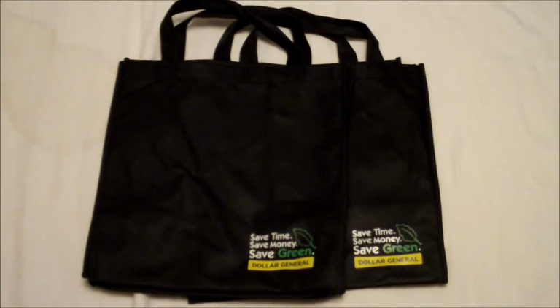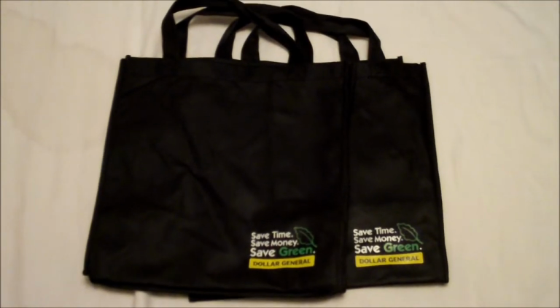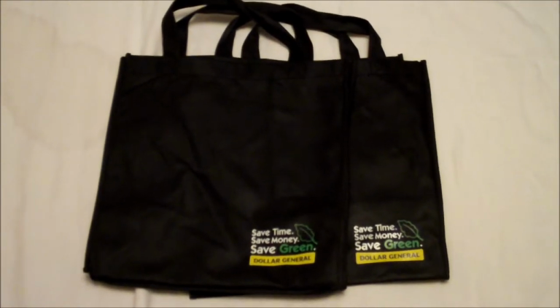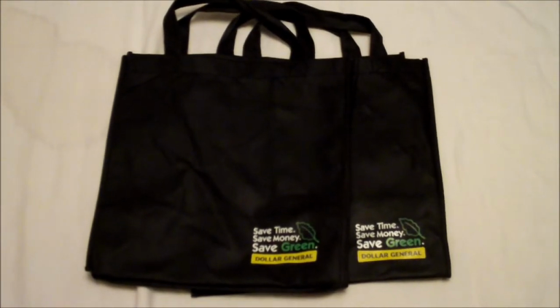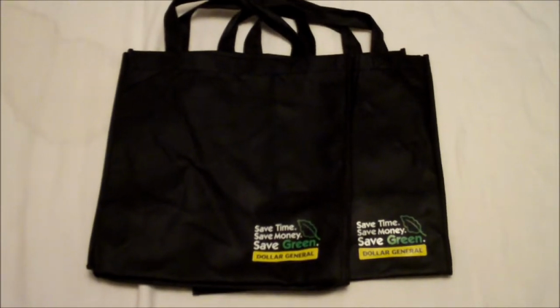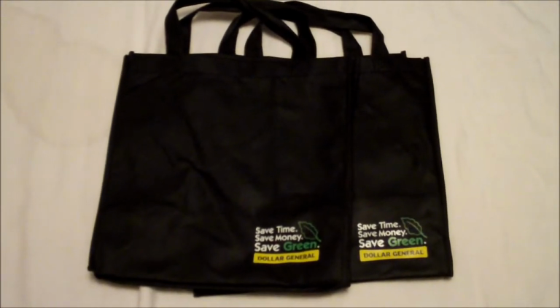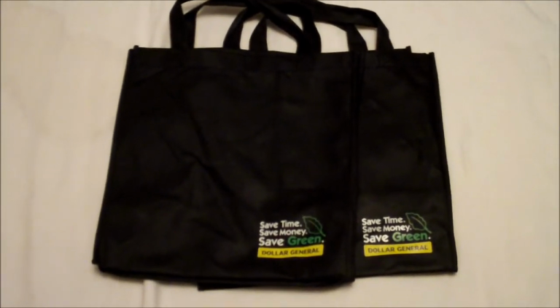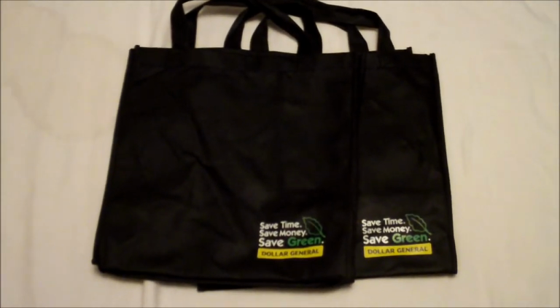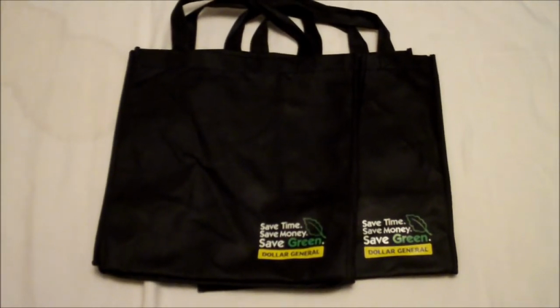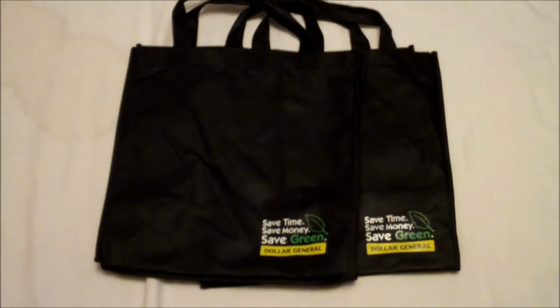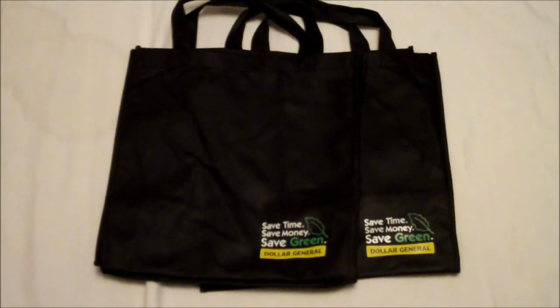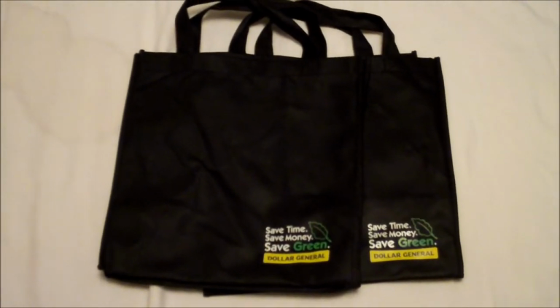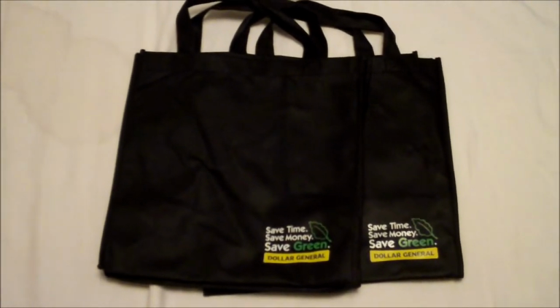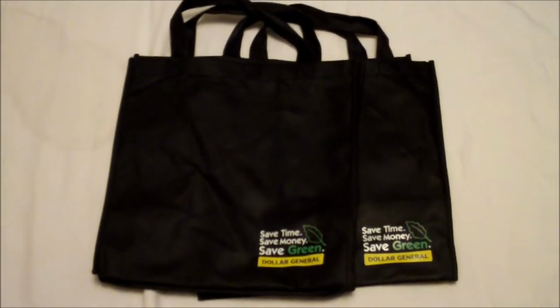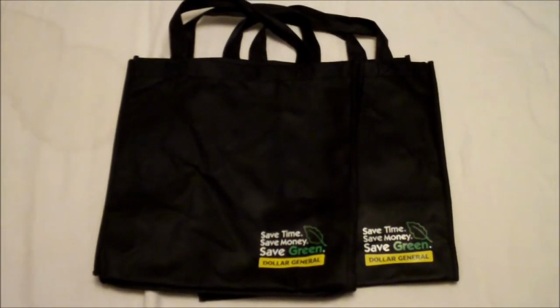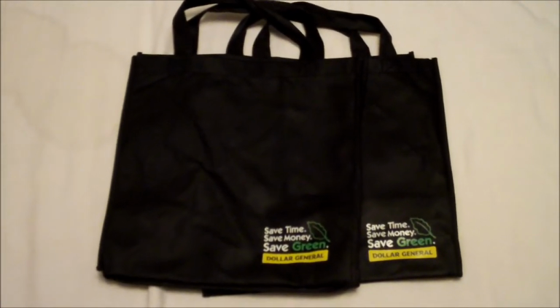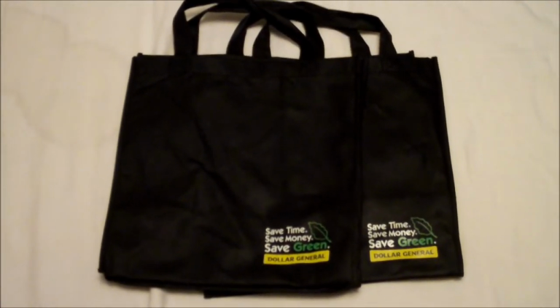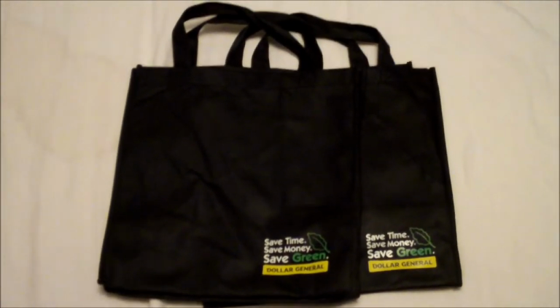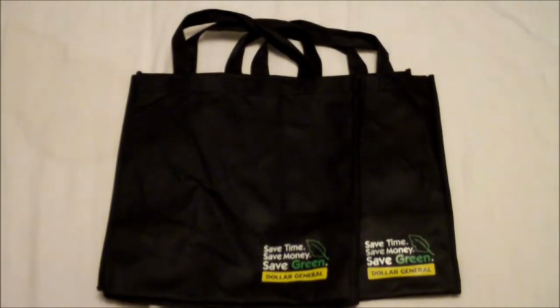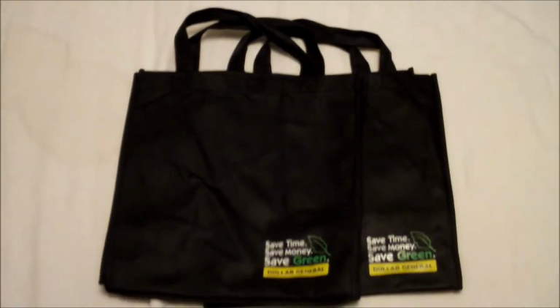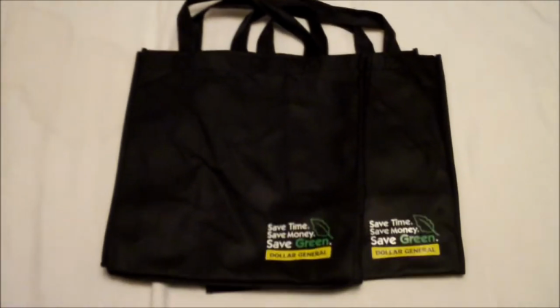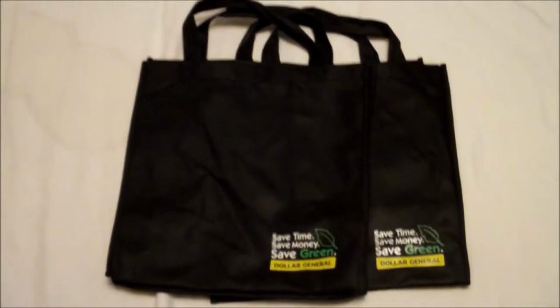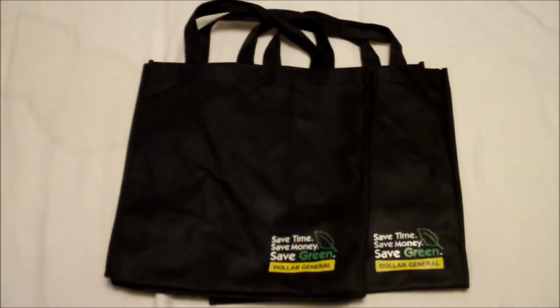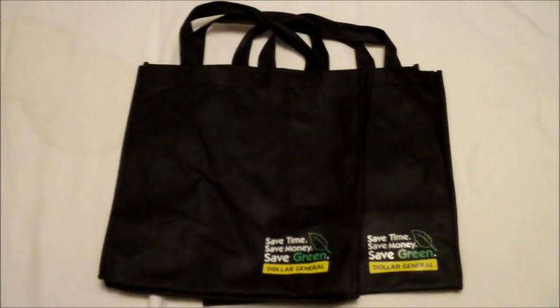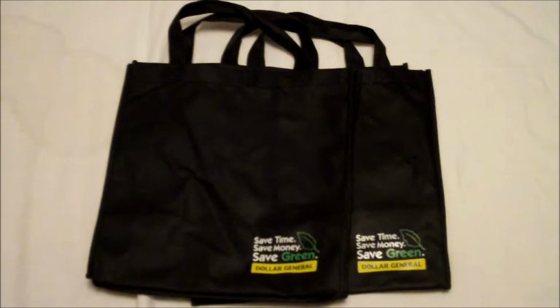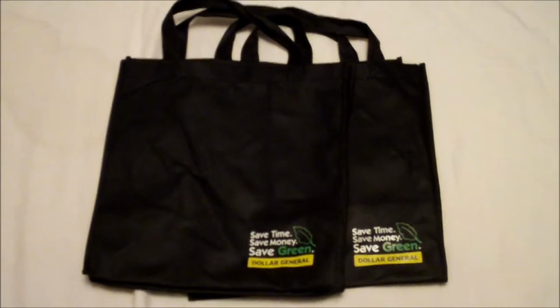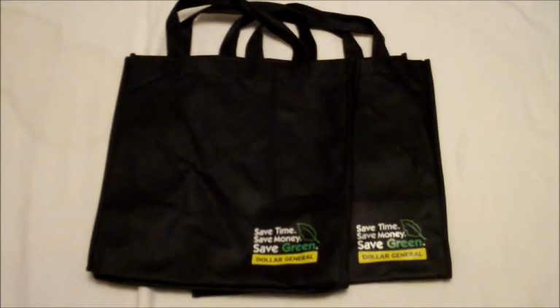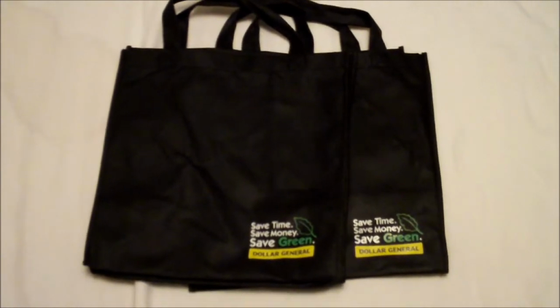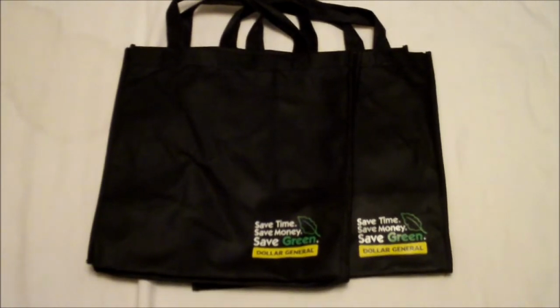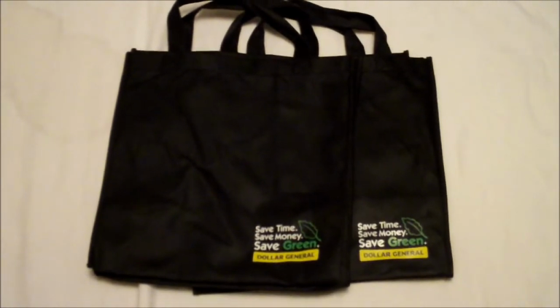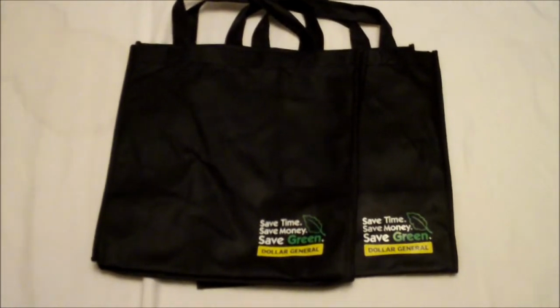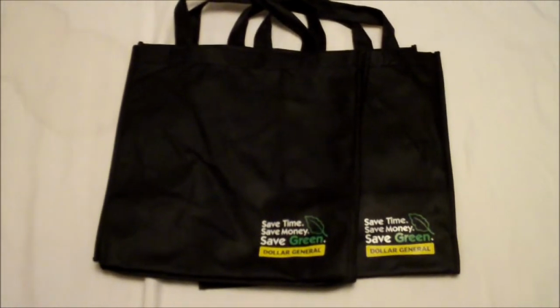In this episode of Guide to Cheap Living, we can show you other tips that can really help you save money.